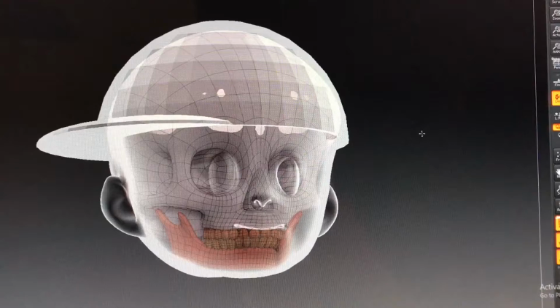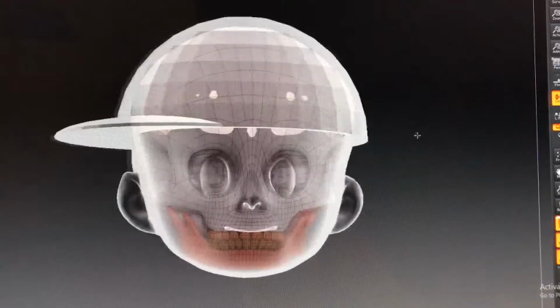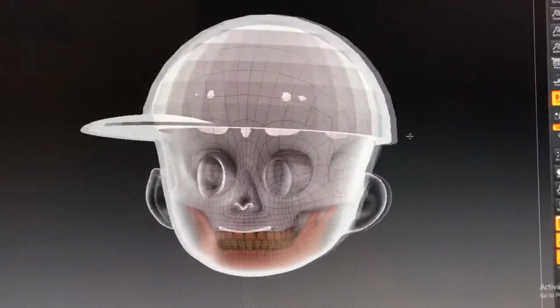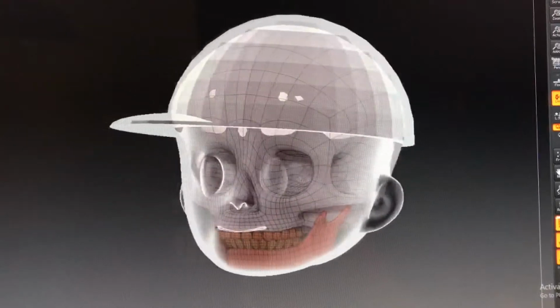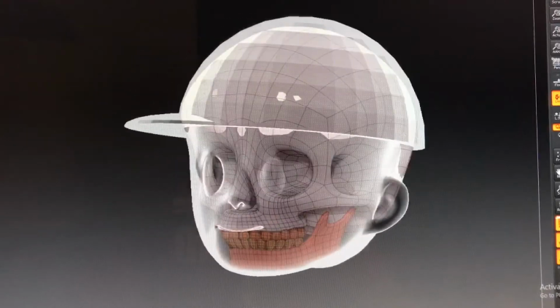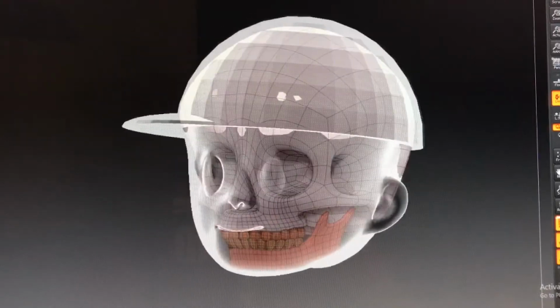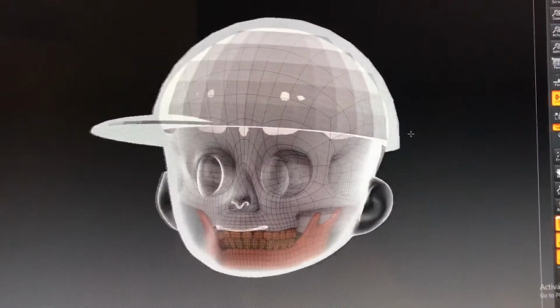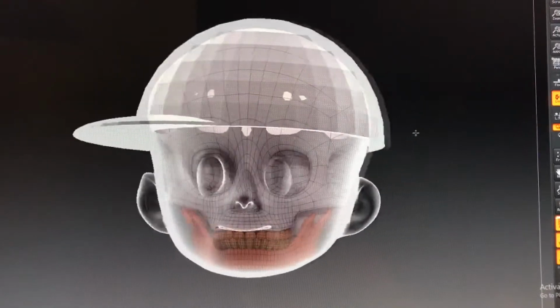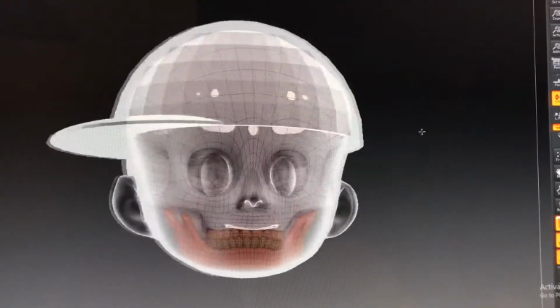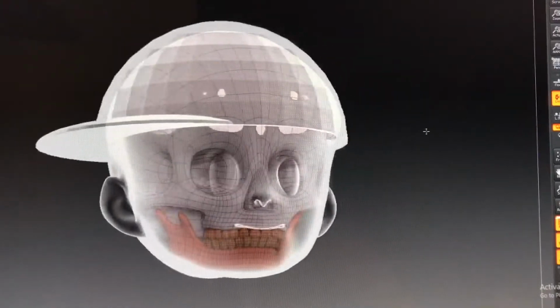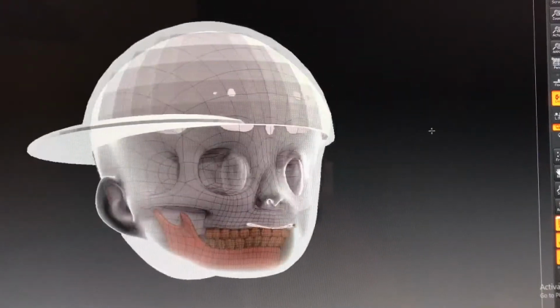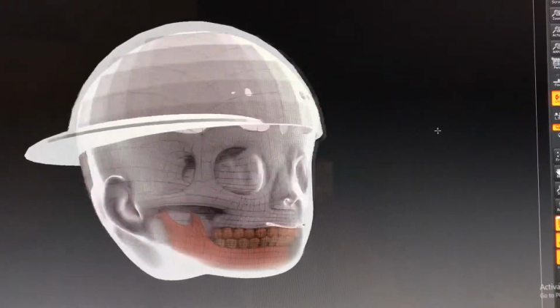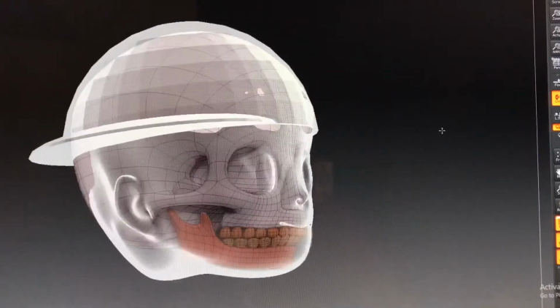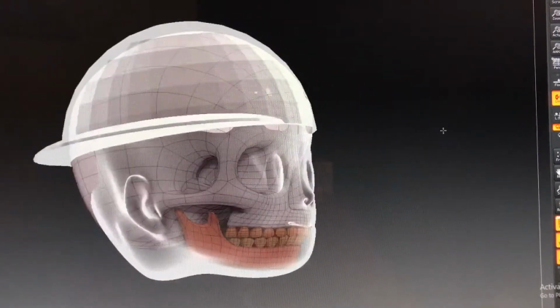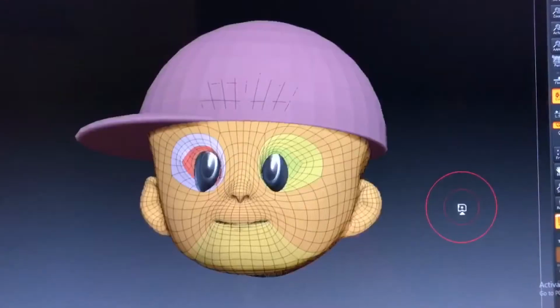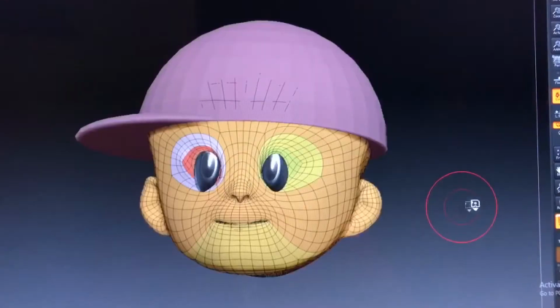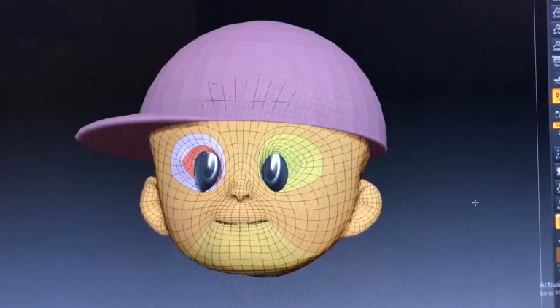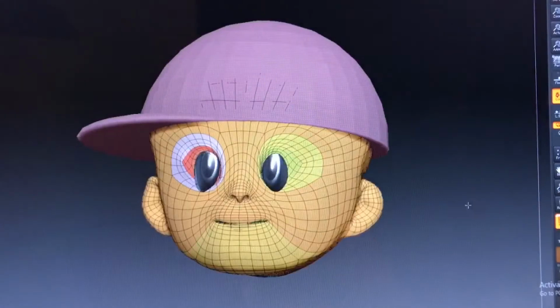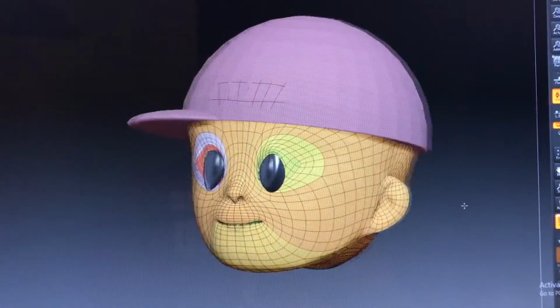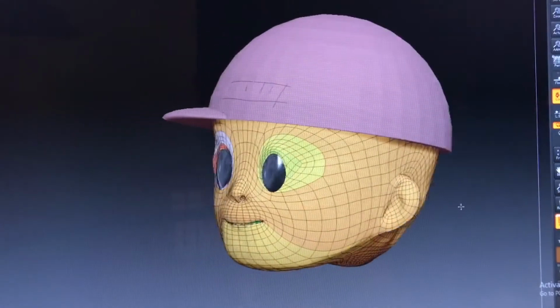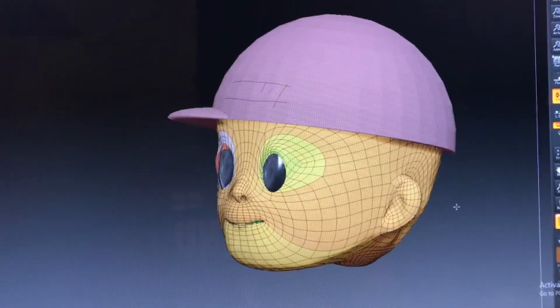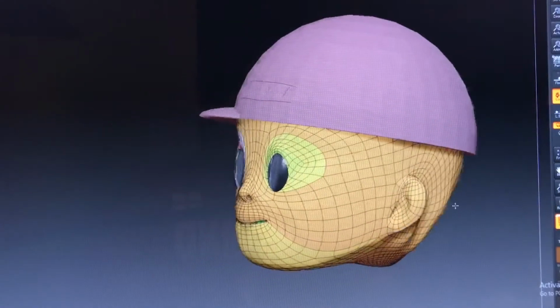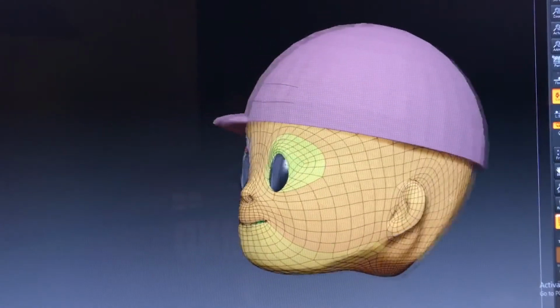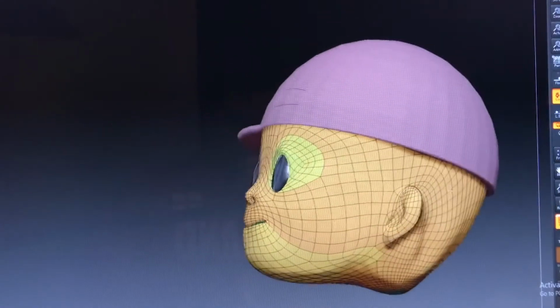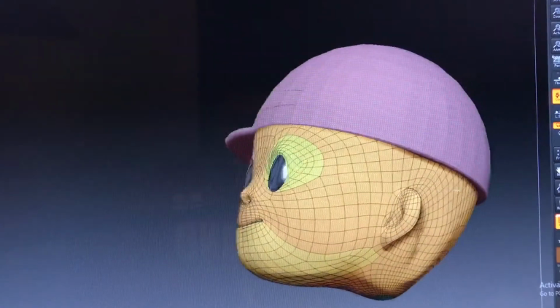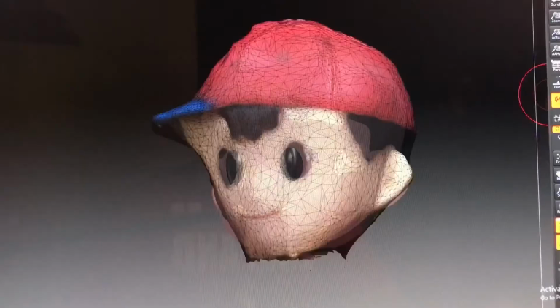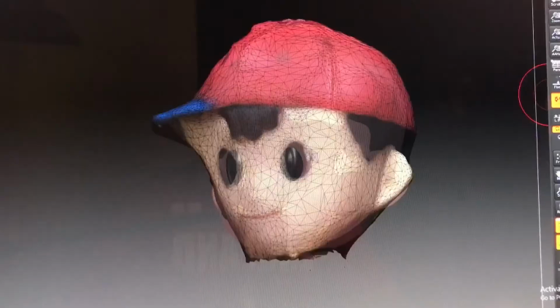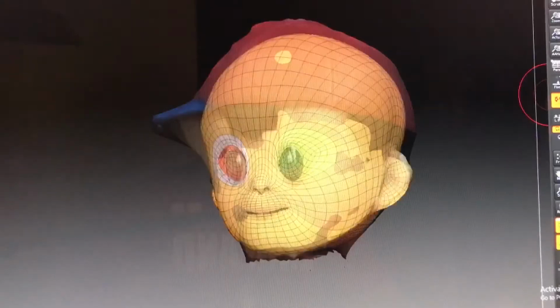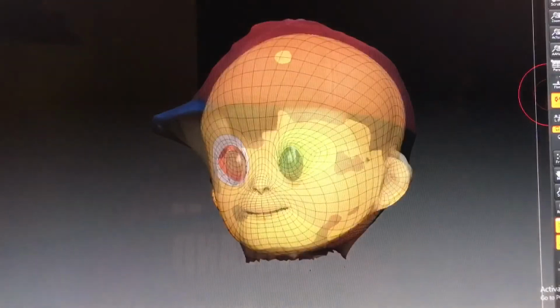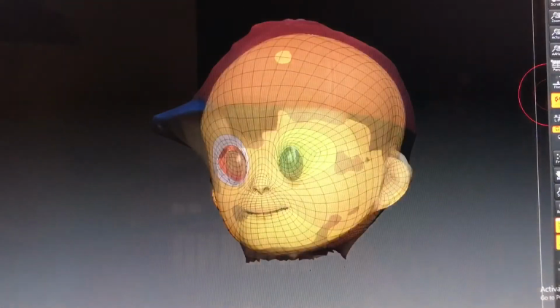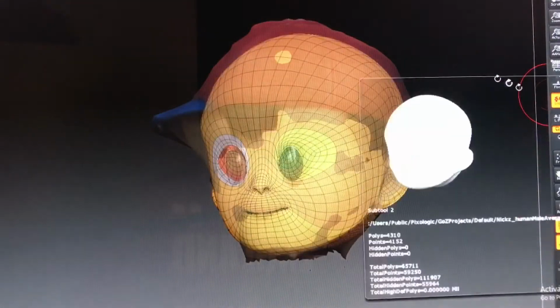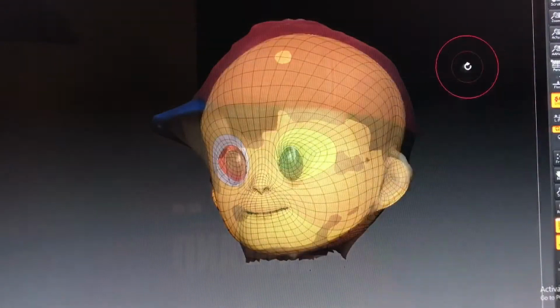A lot of people told me they were freaked out by that skull. Don't worry, in this episode we're going to work on his hair.